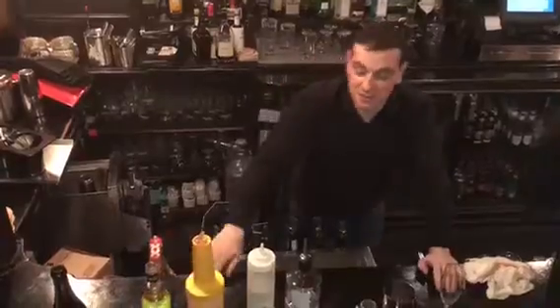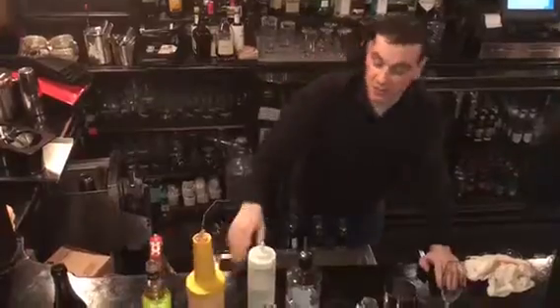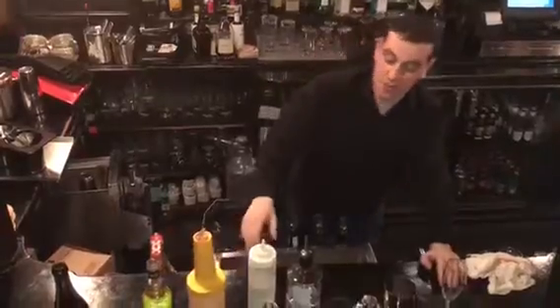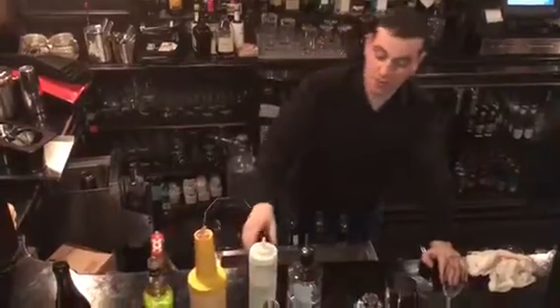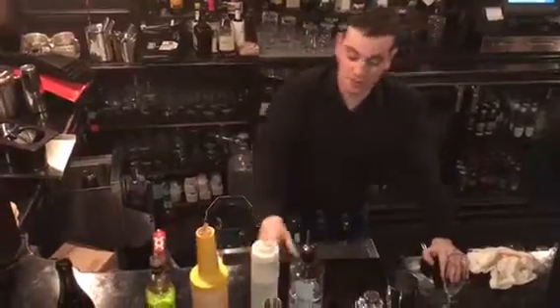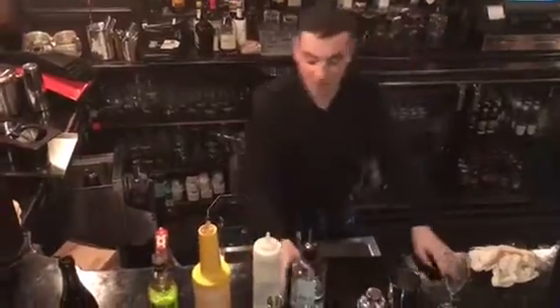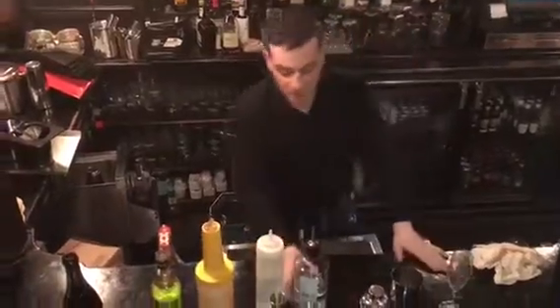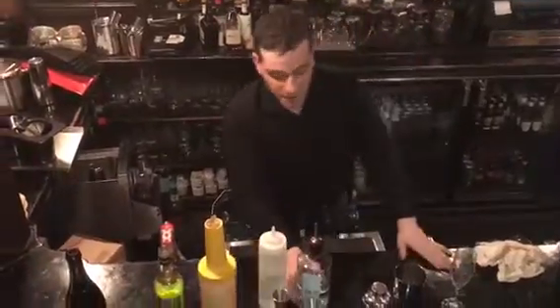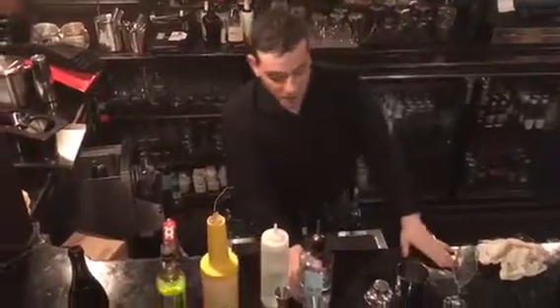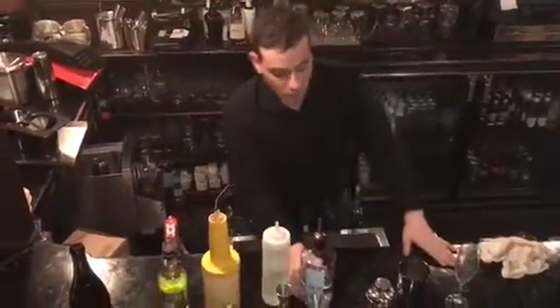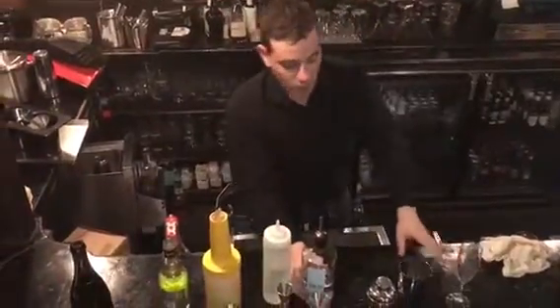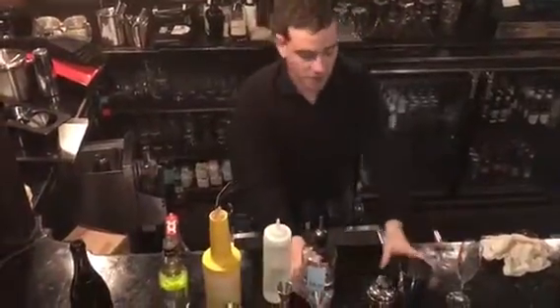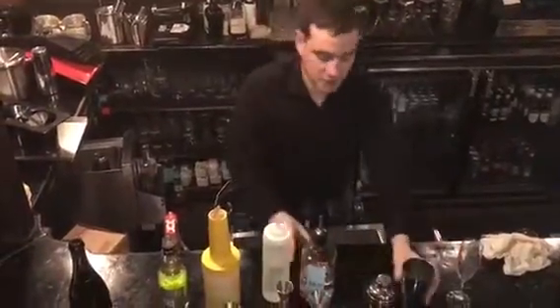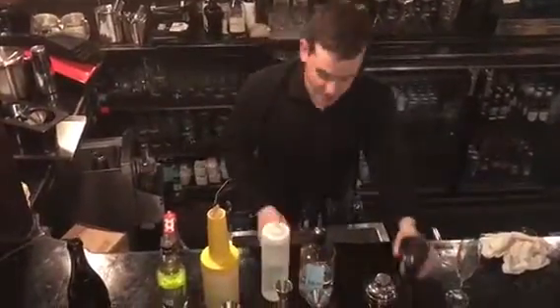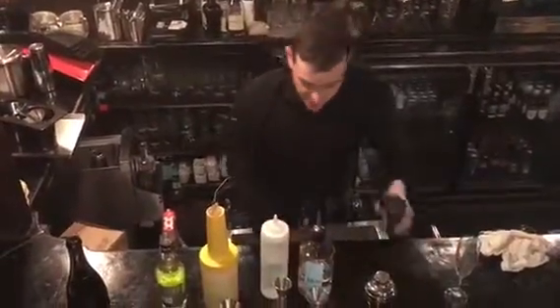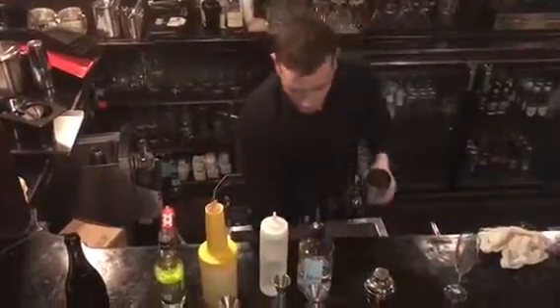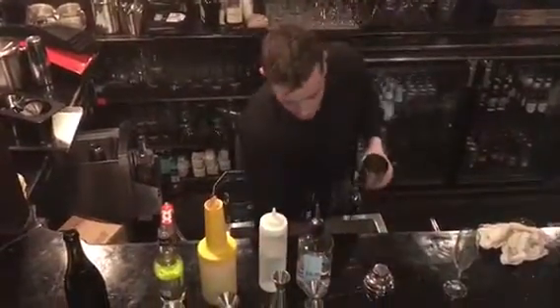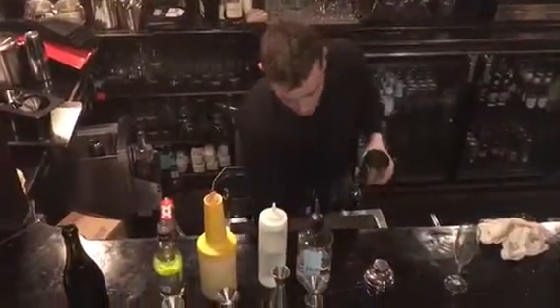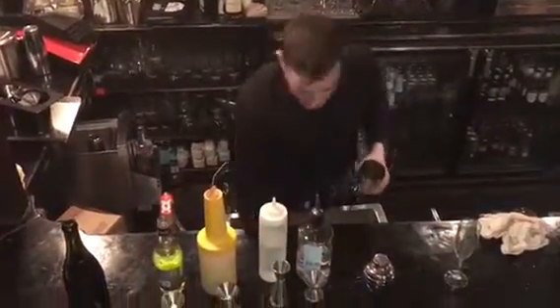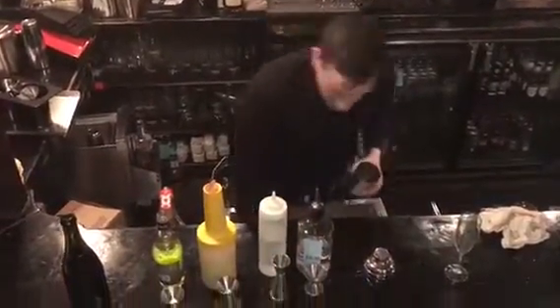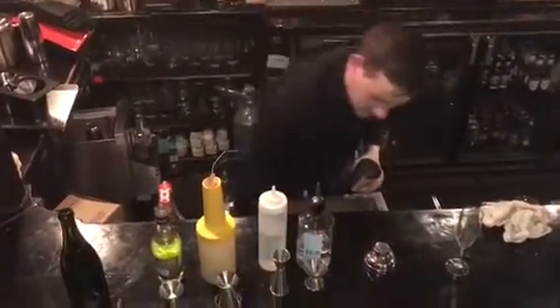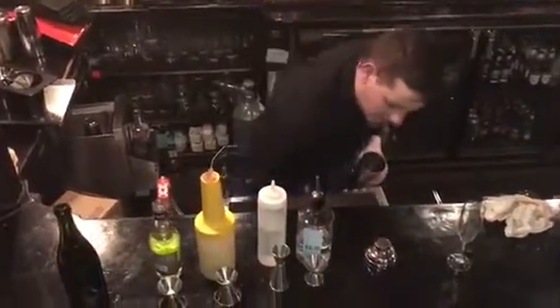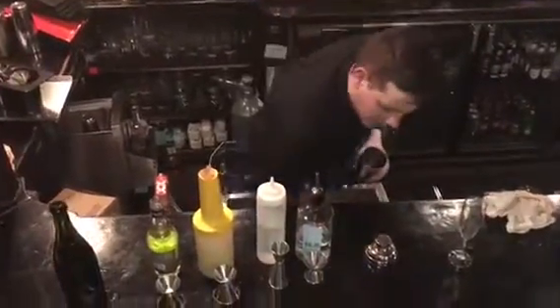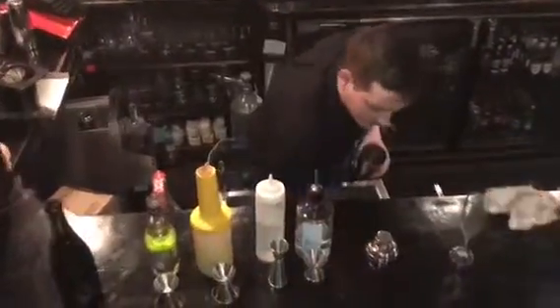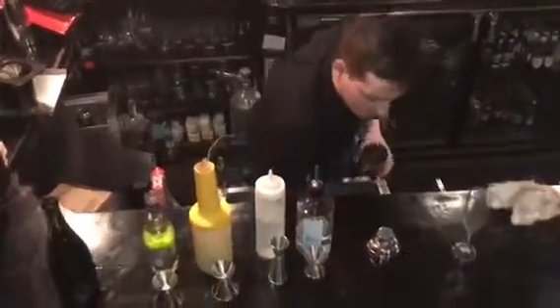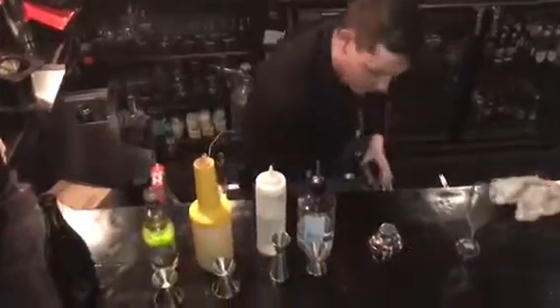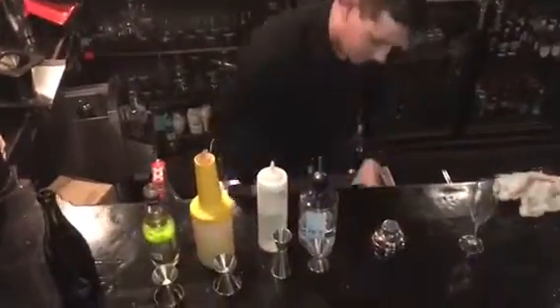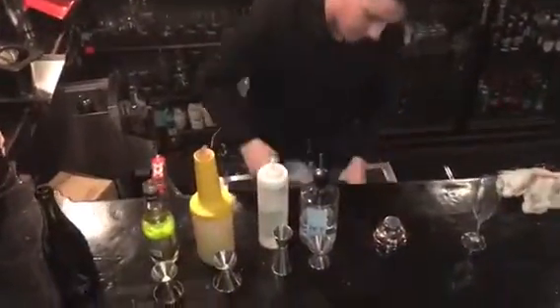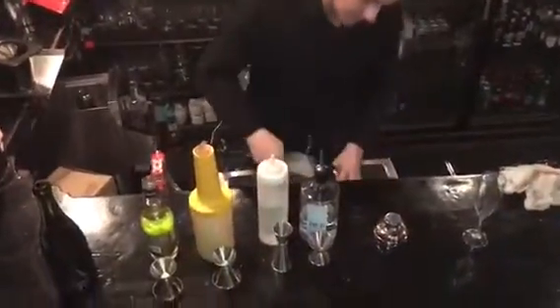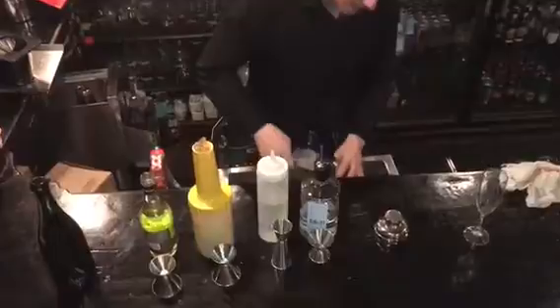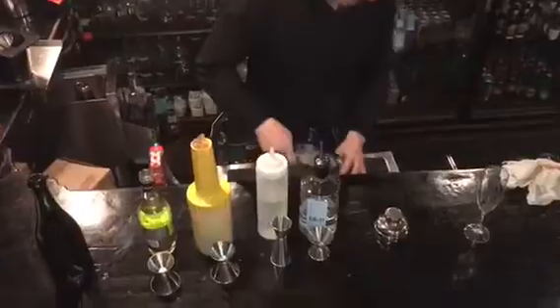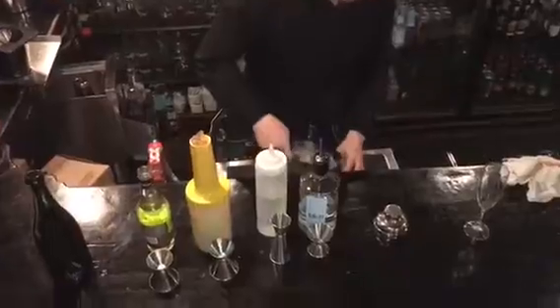So to start it off here, we're going to just take our shaker and partially fill it with a pile of ice.